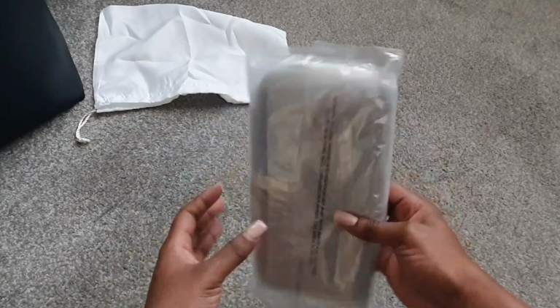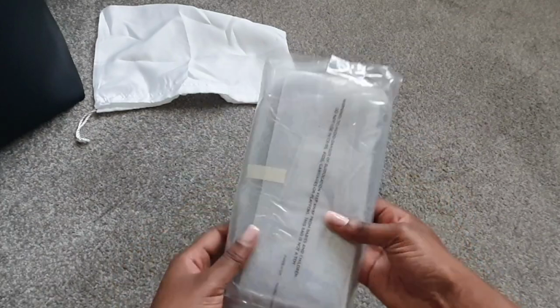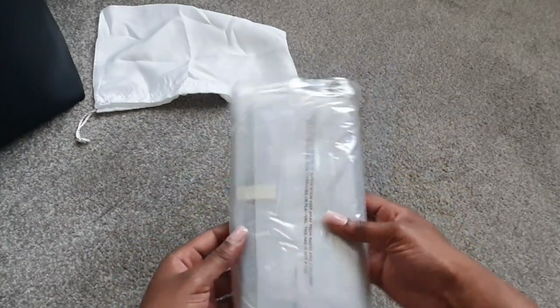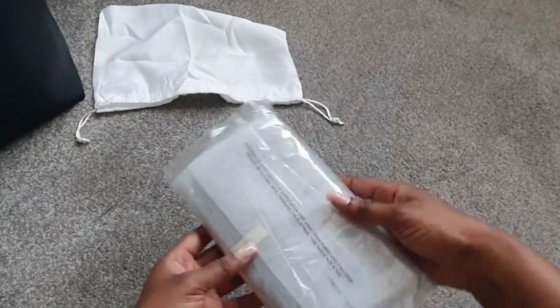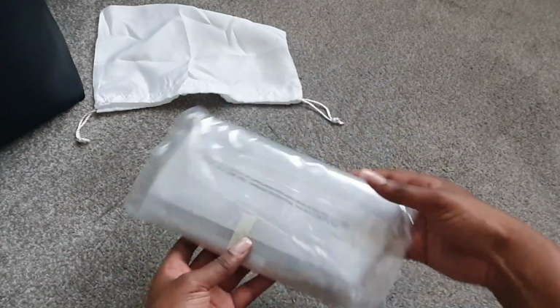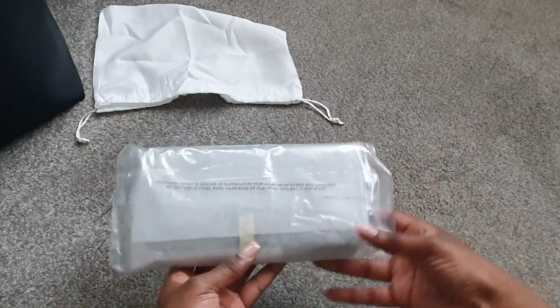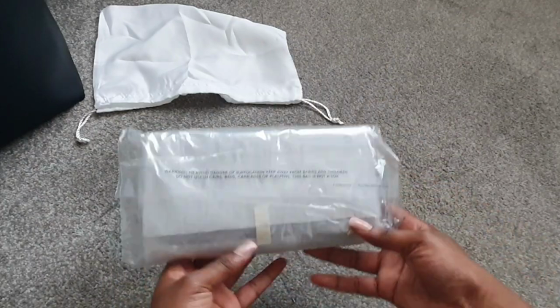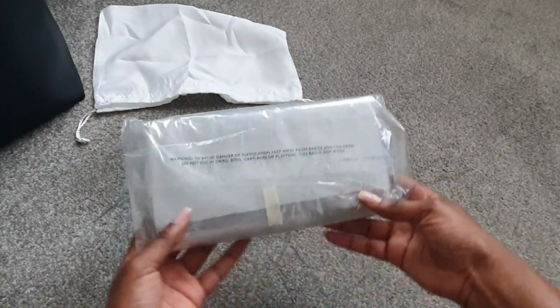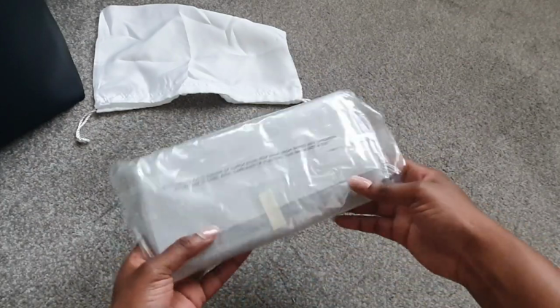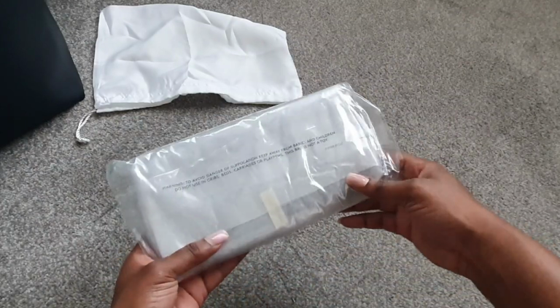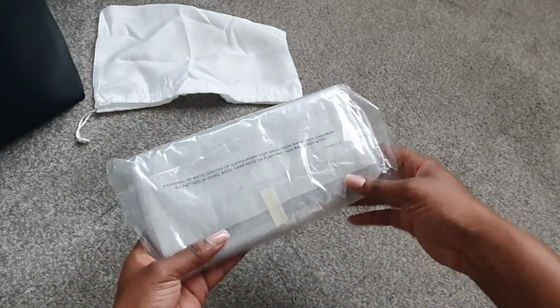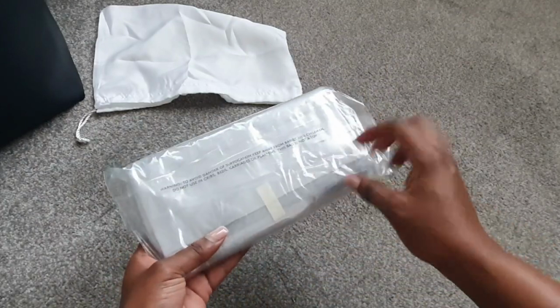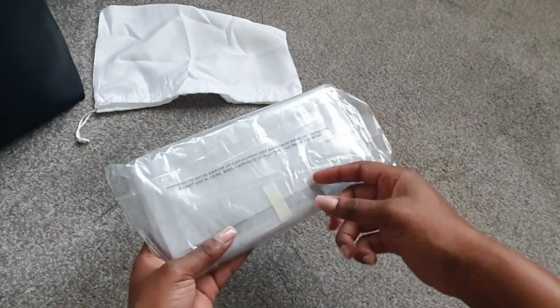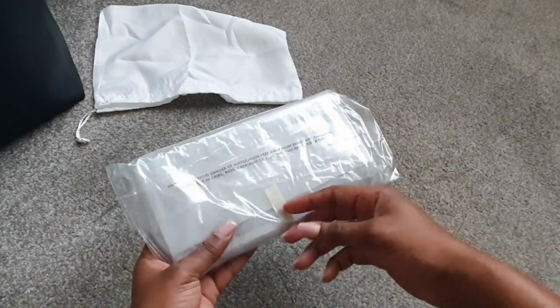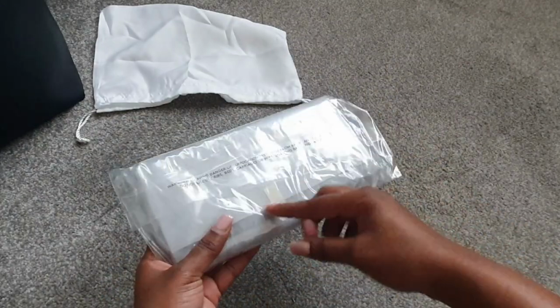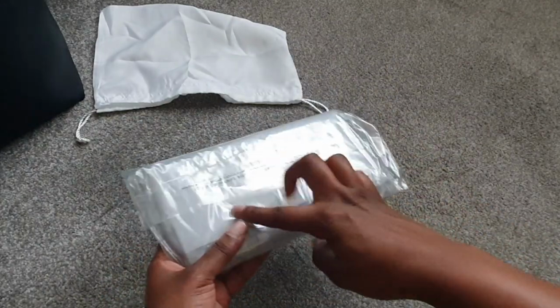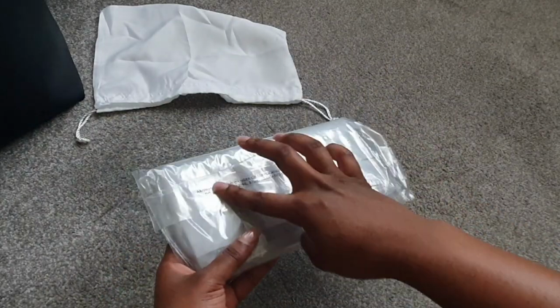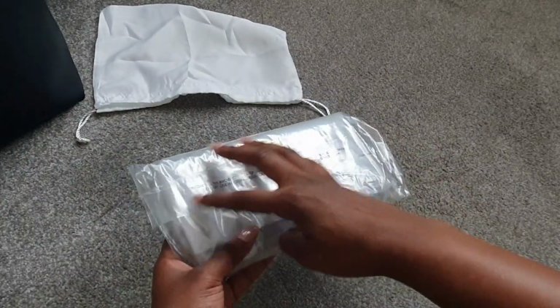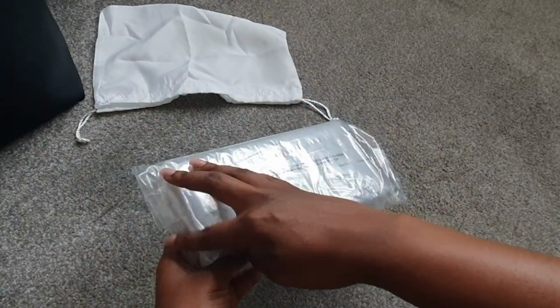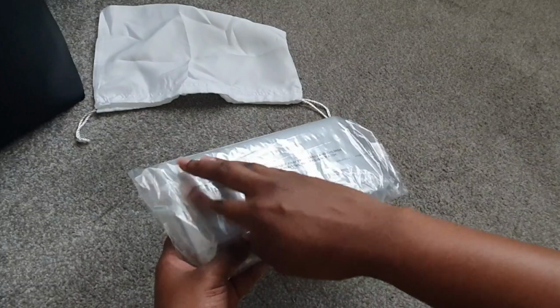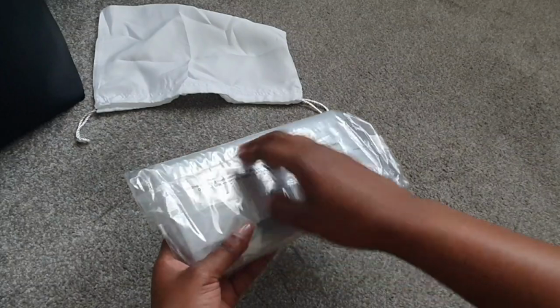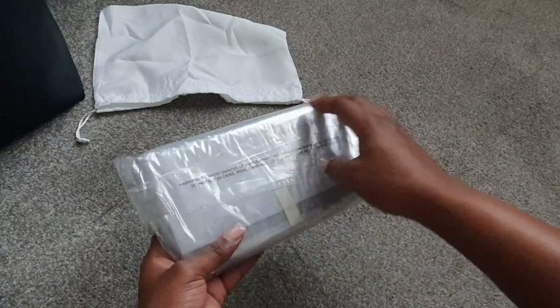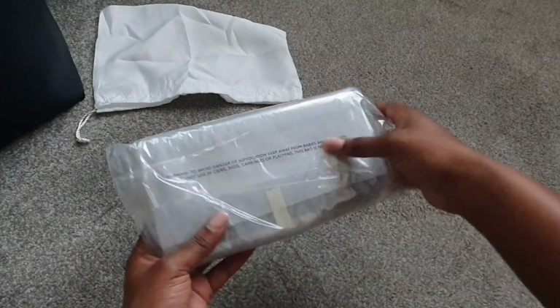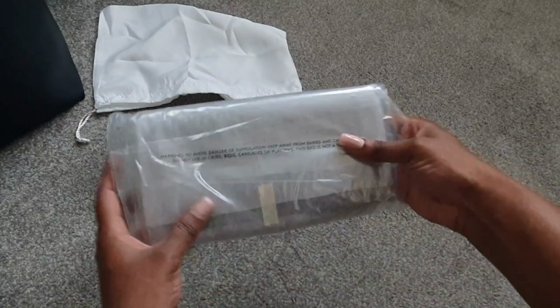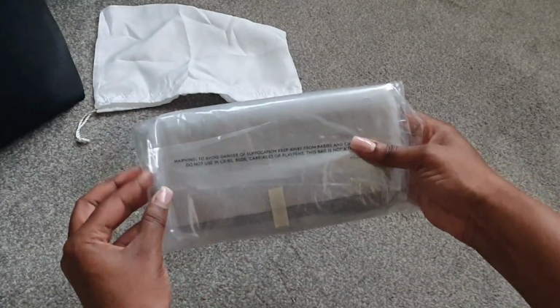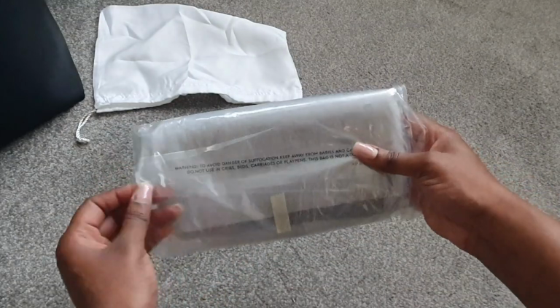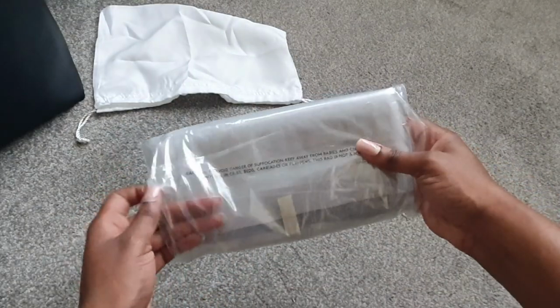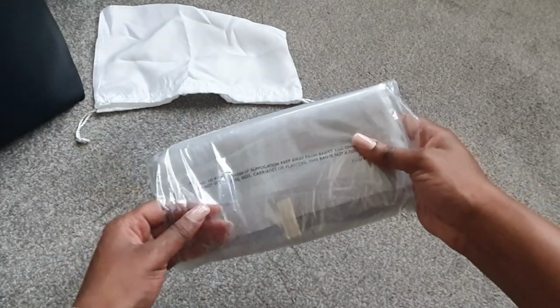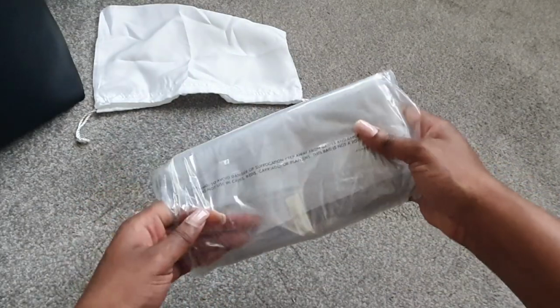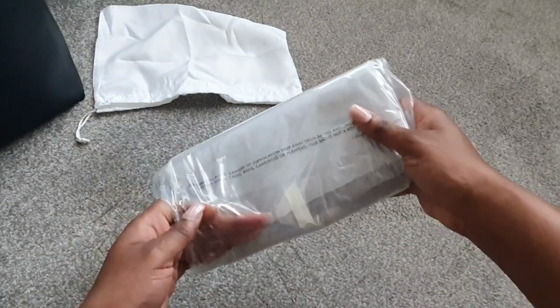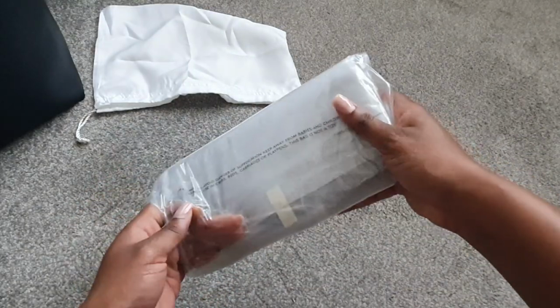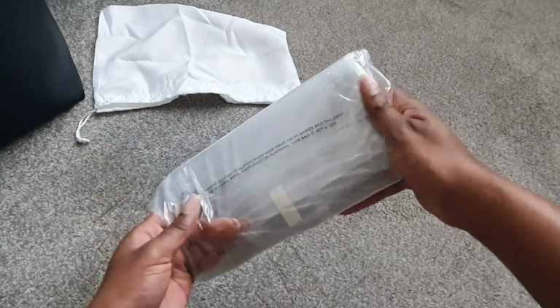This is wrapped up a lot in plastic, so you're gonna see me struggling for a bit just to find the opening to open the plastic.